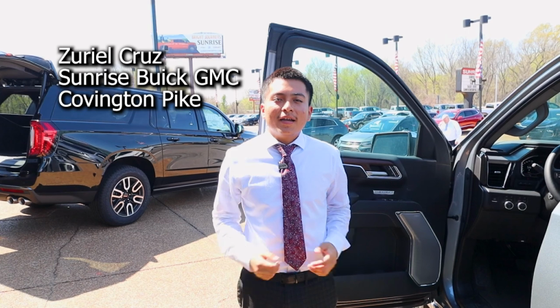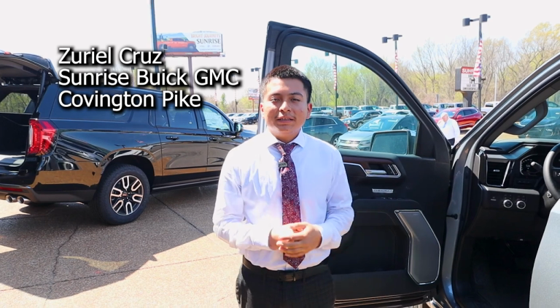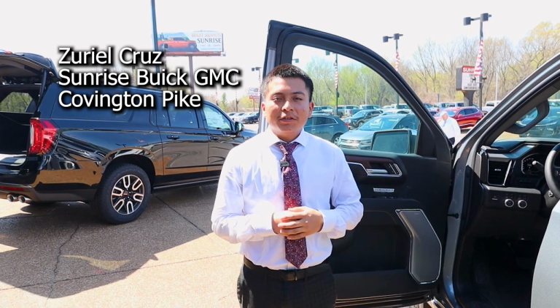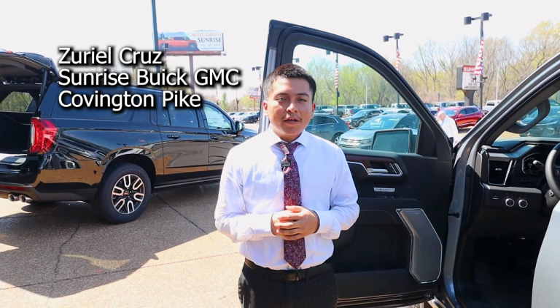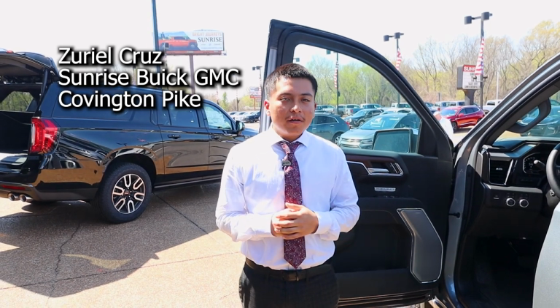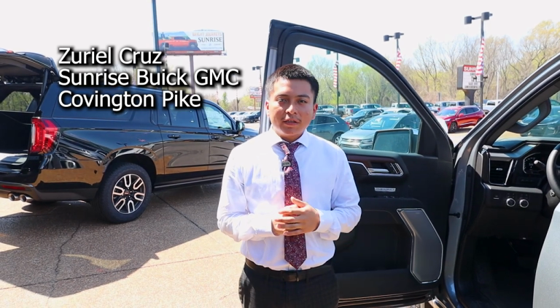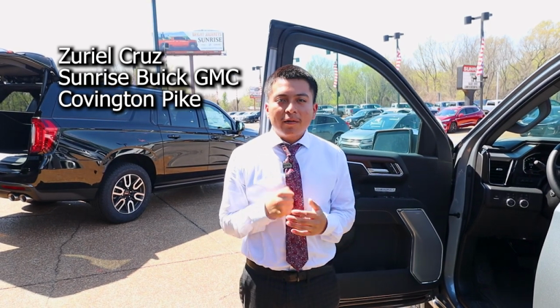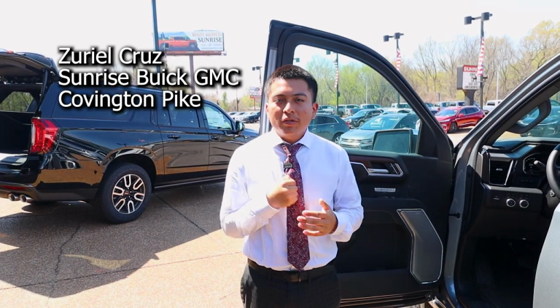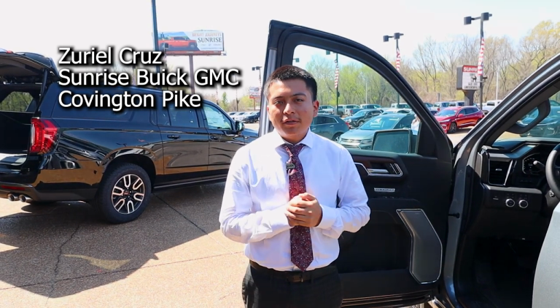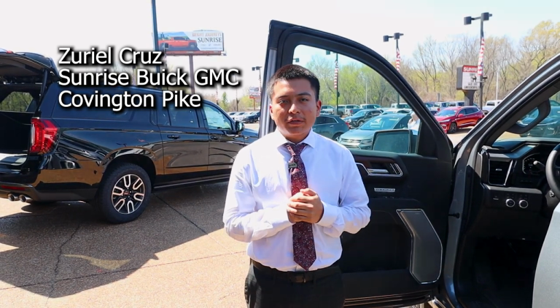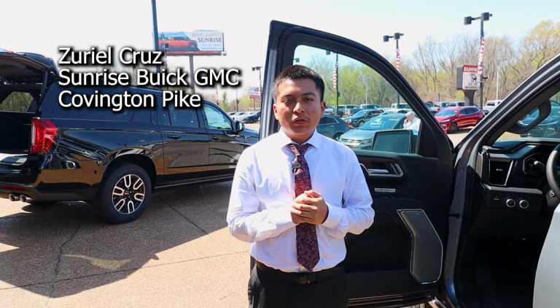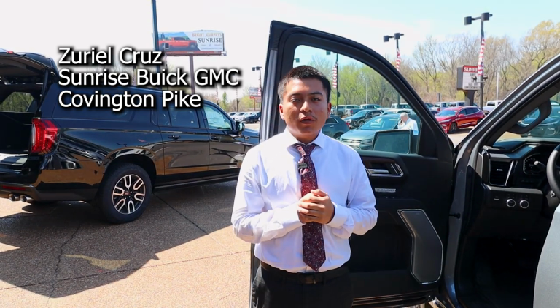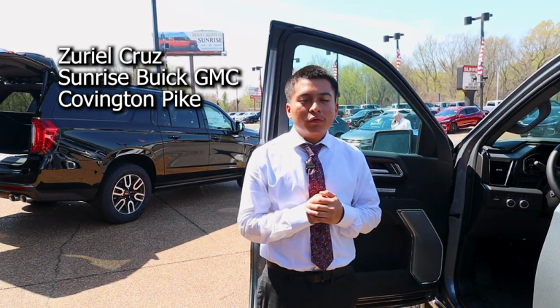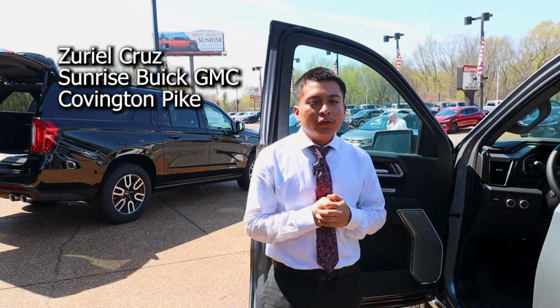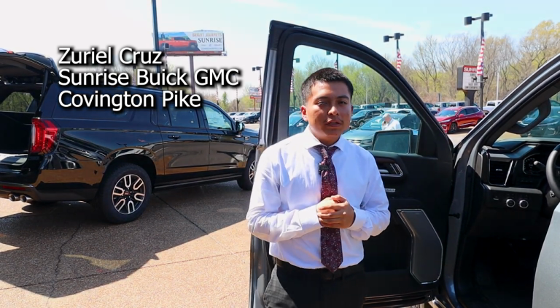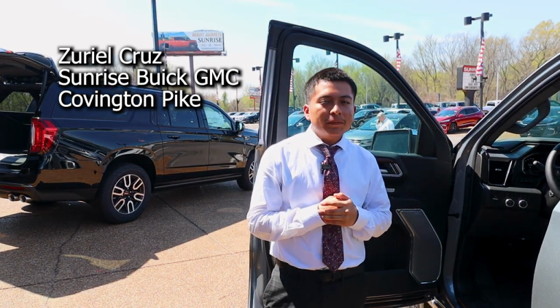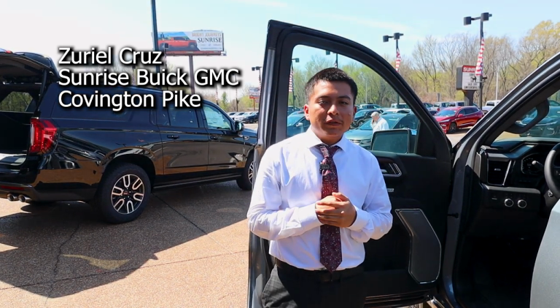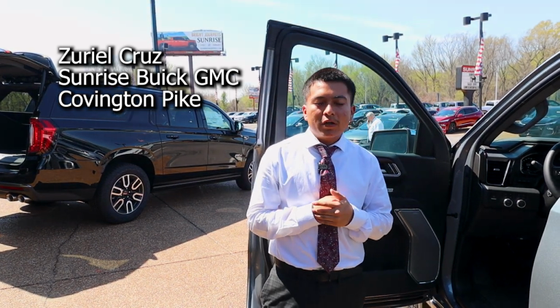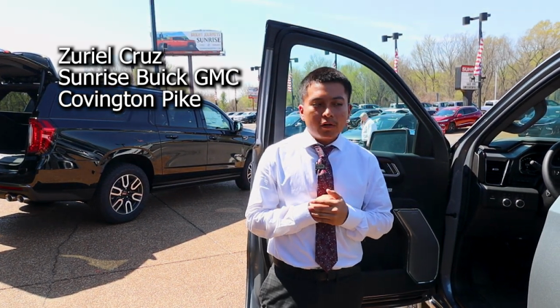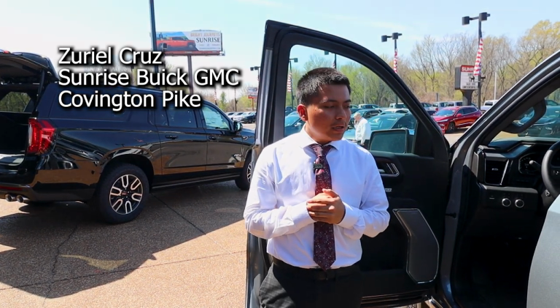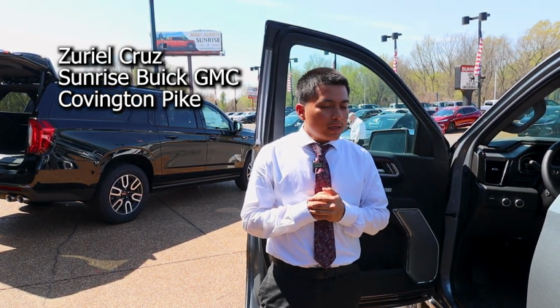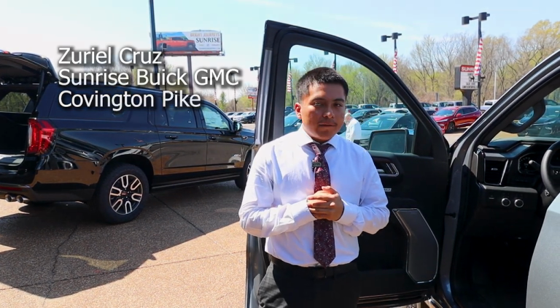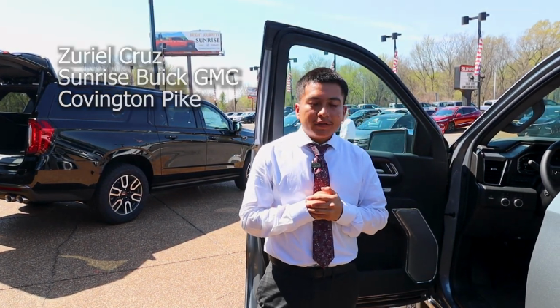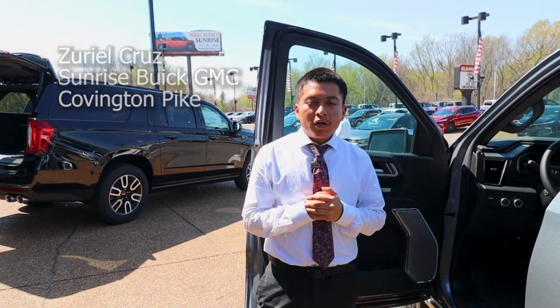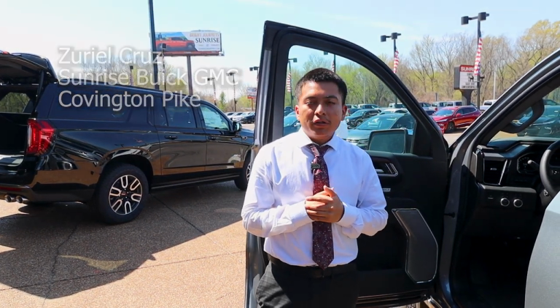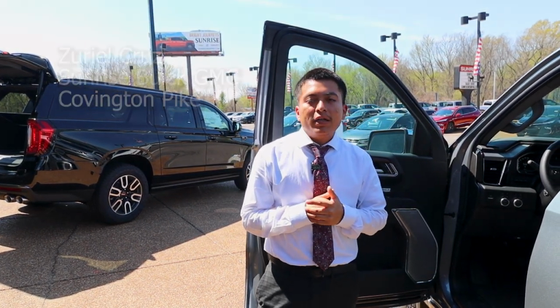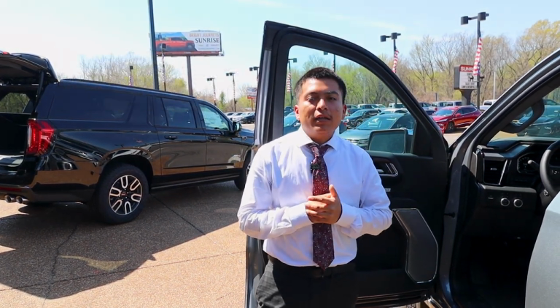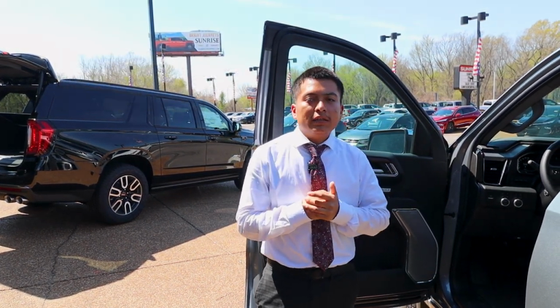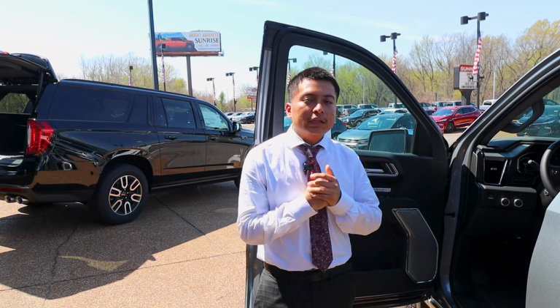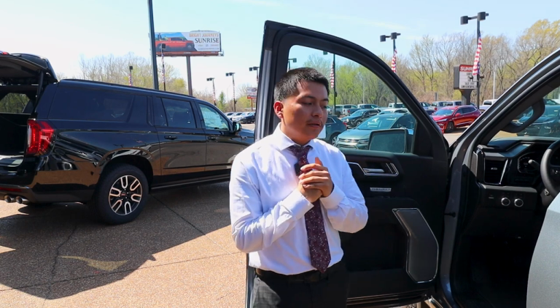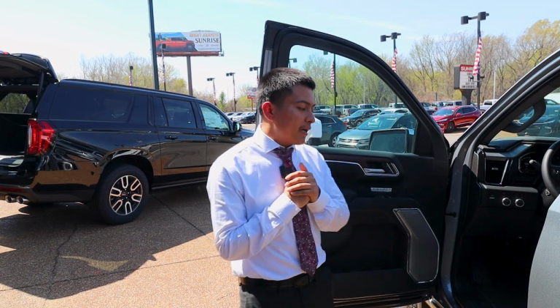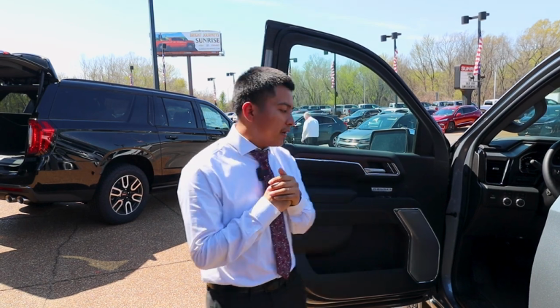Hey, this is Uriel. Today I'm going to be showing this 2023 GMC Sierra 1500 Denali. Let's take a look at it.